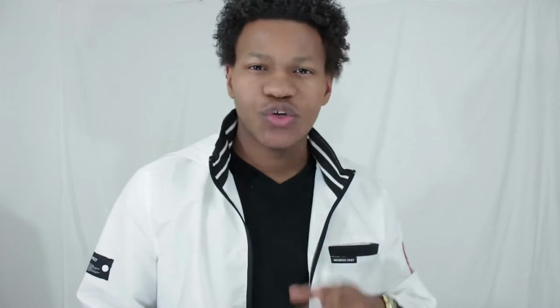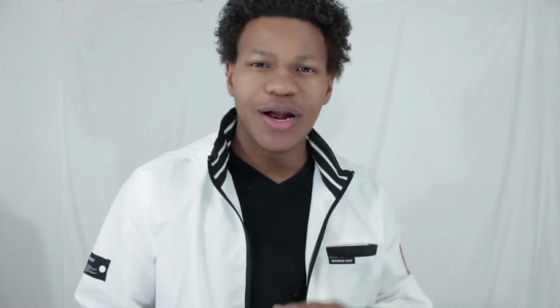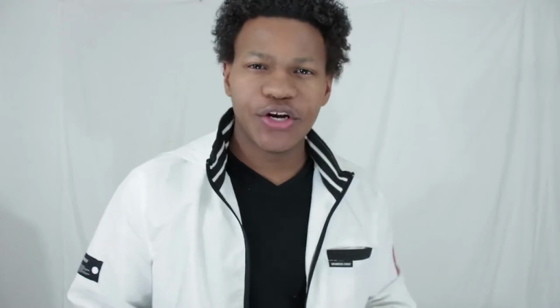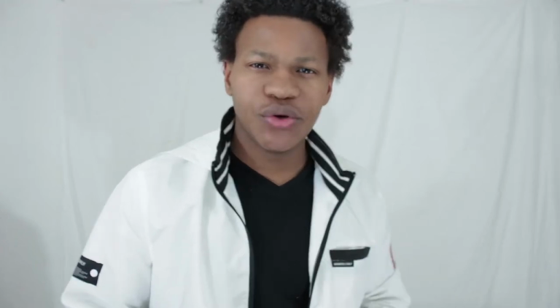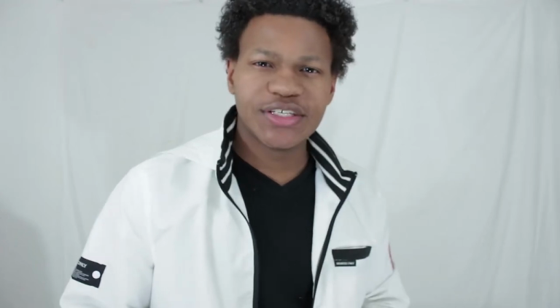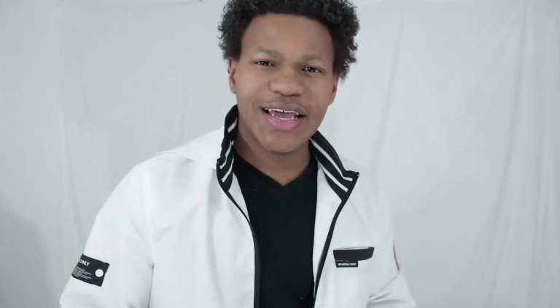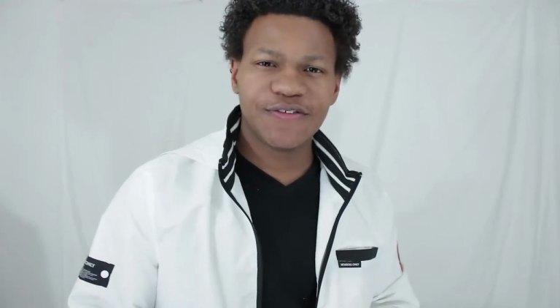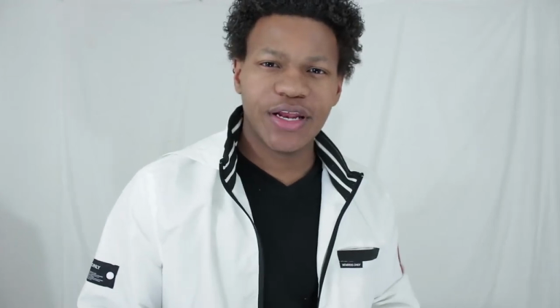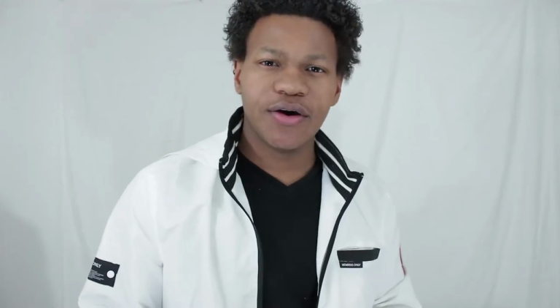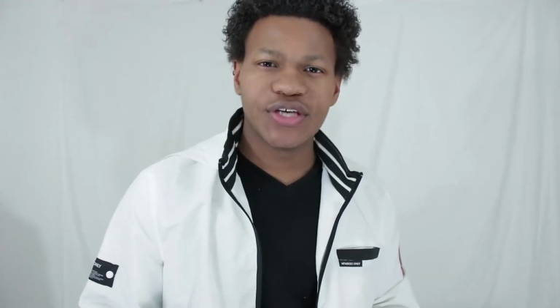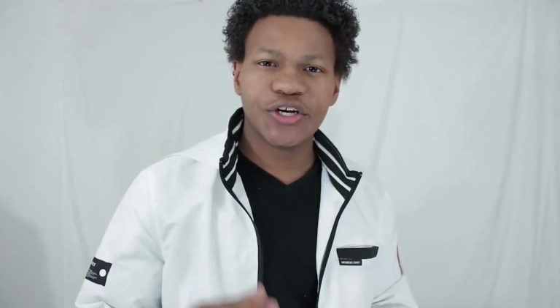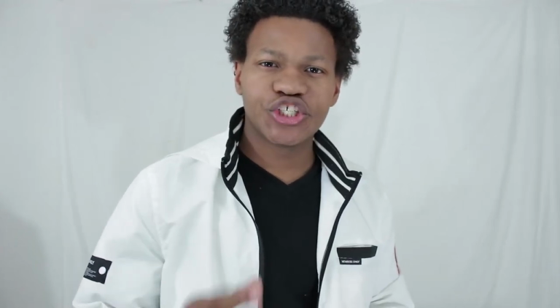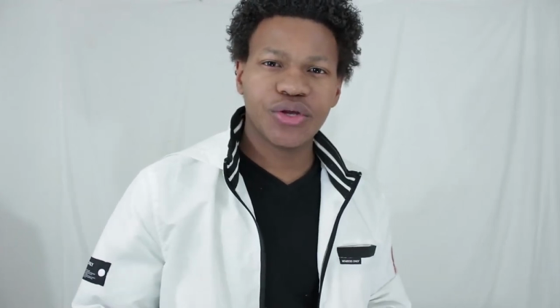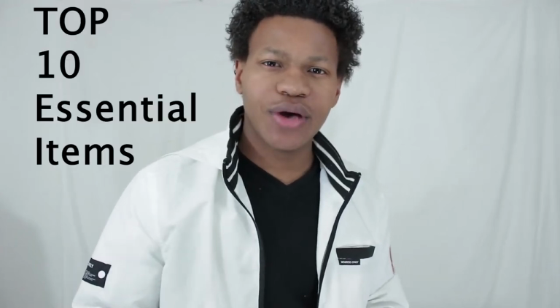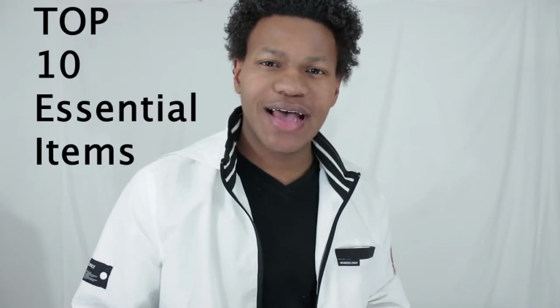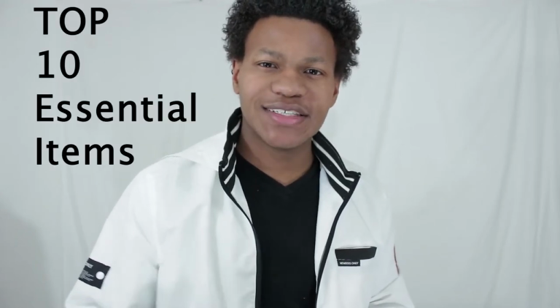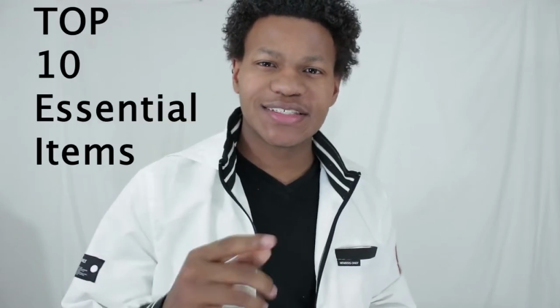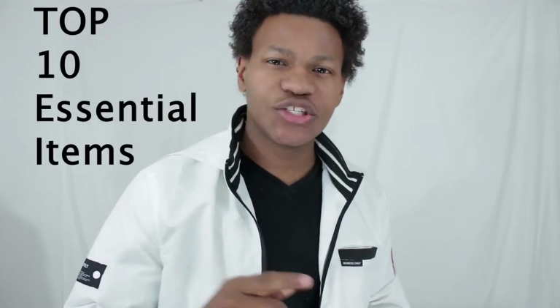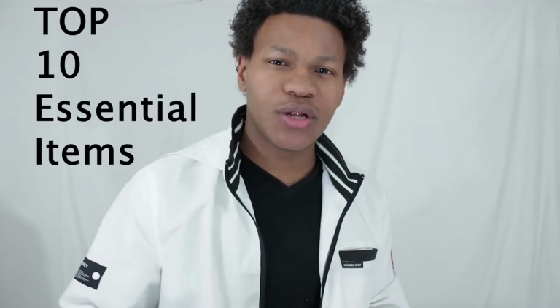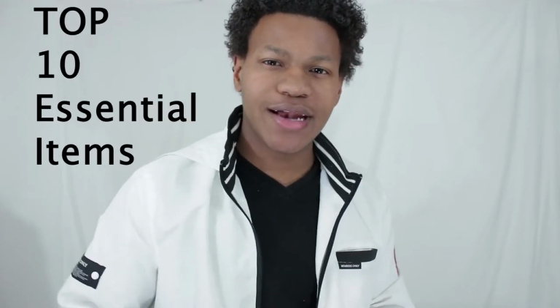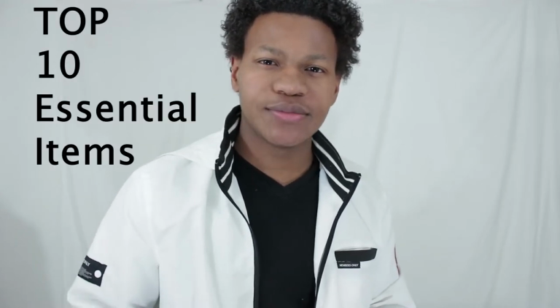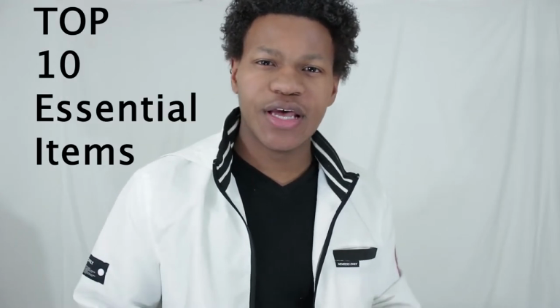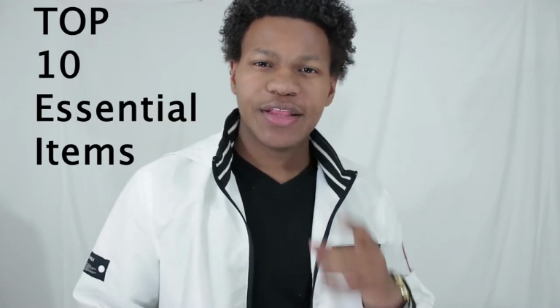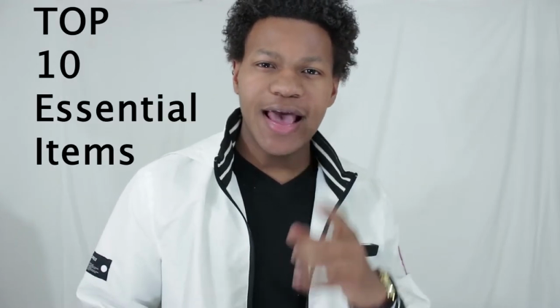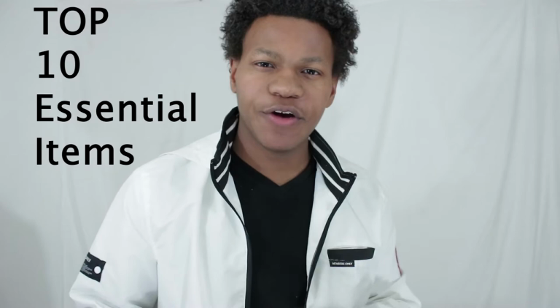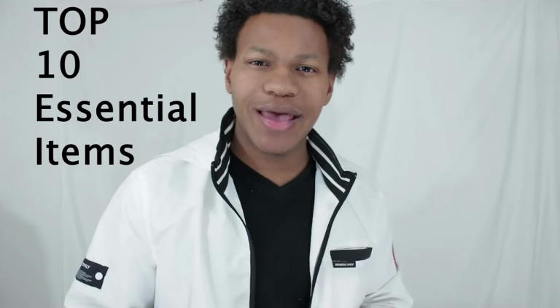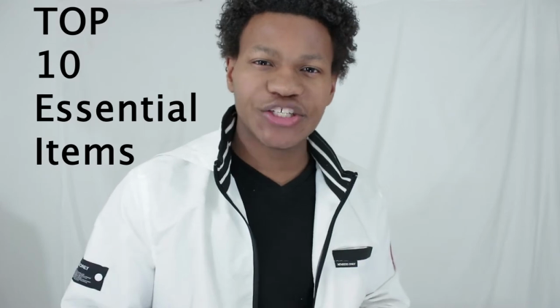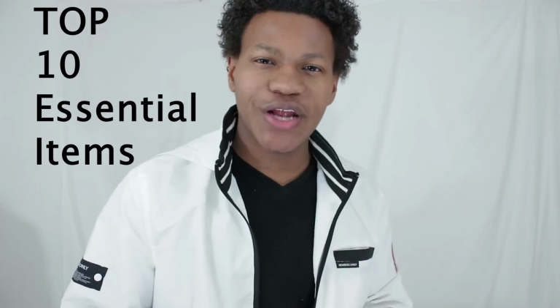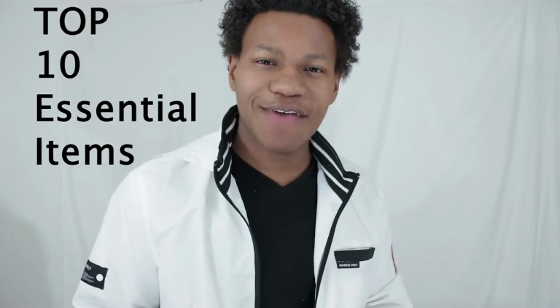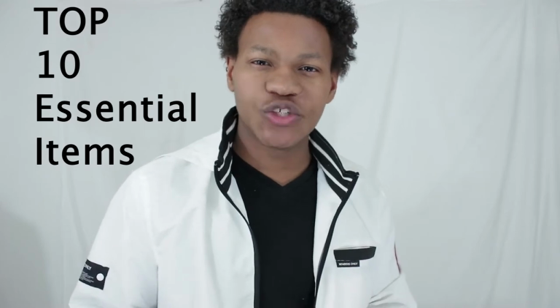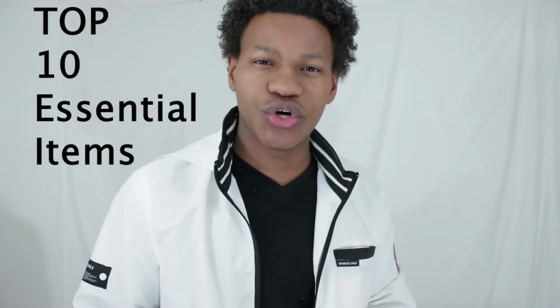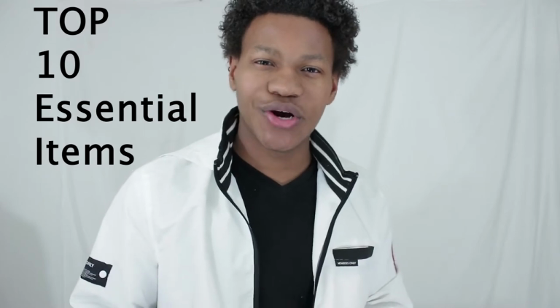What I'm going to do in today's video is show you guys the essential items that every man should have in his wardrobe.